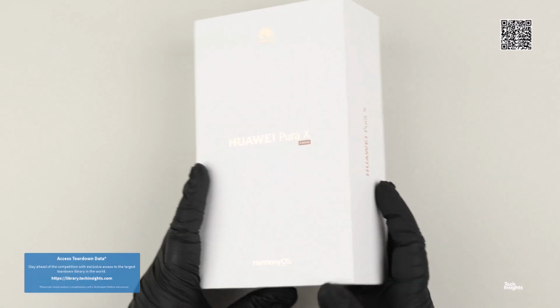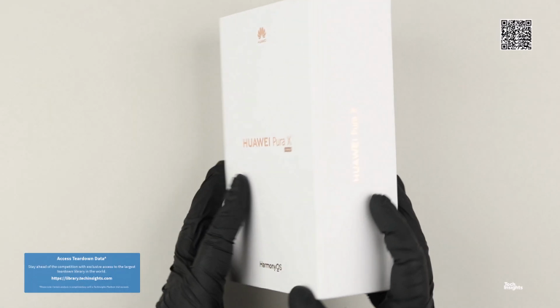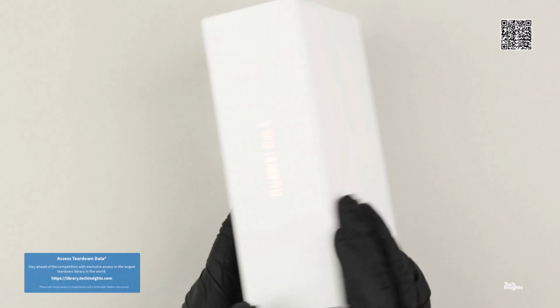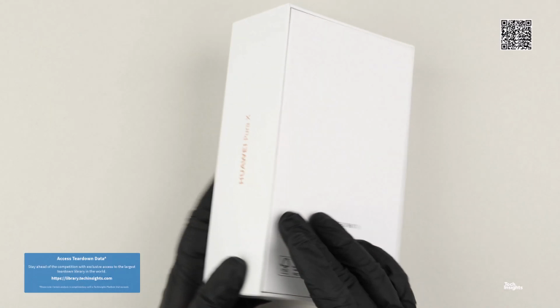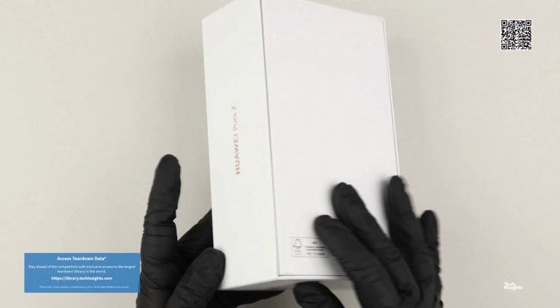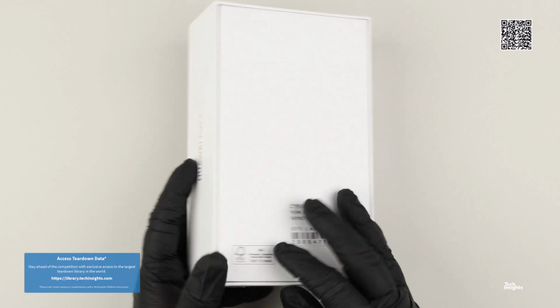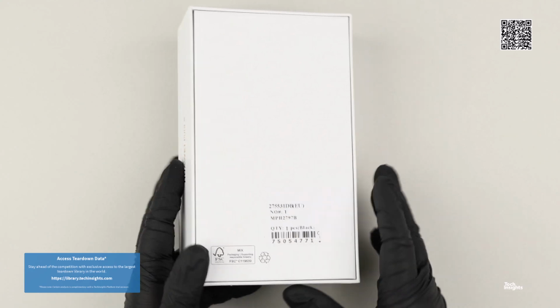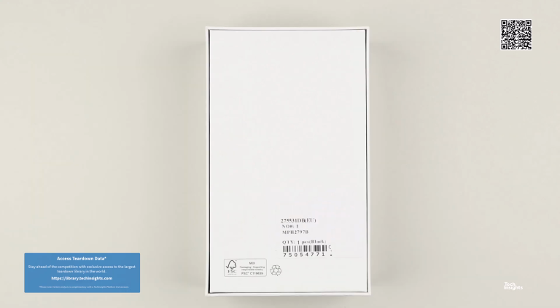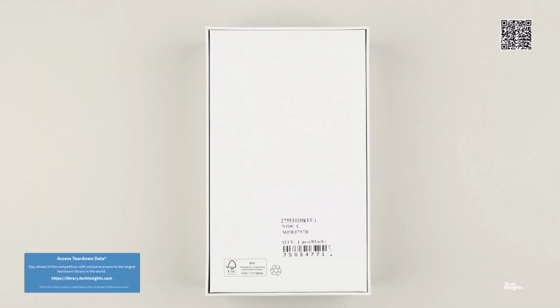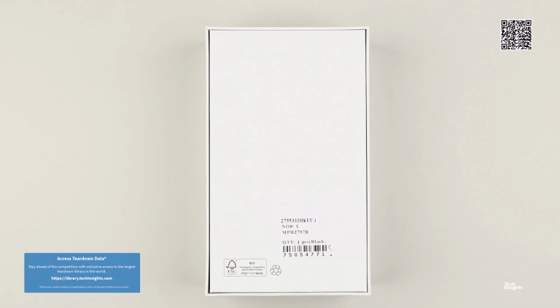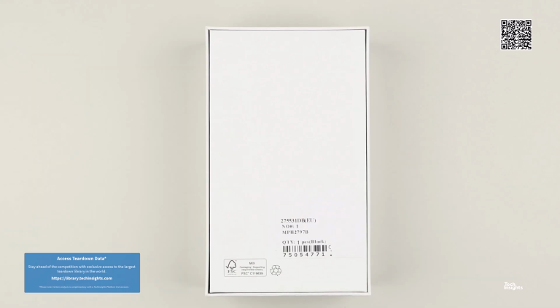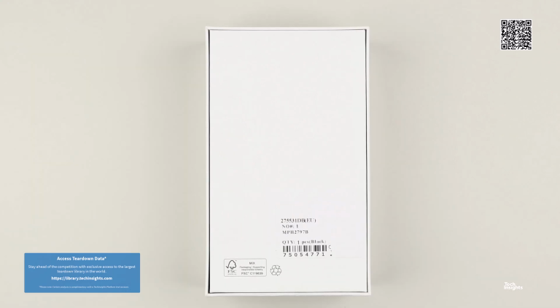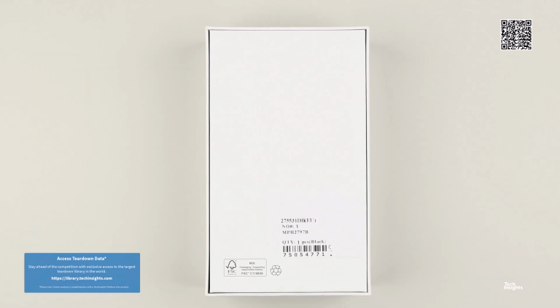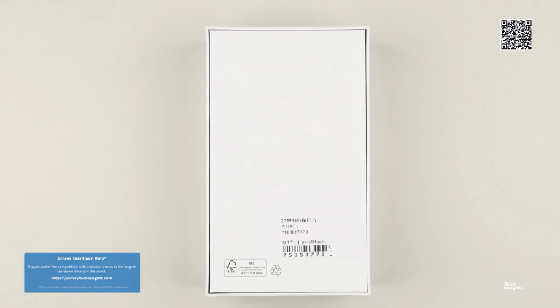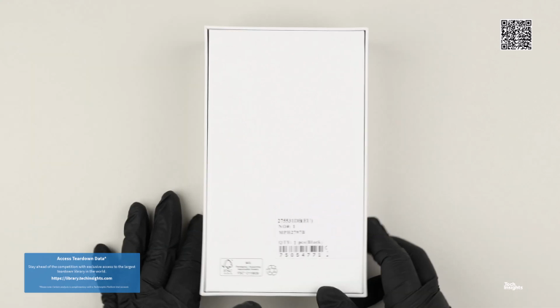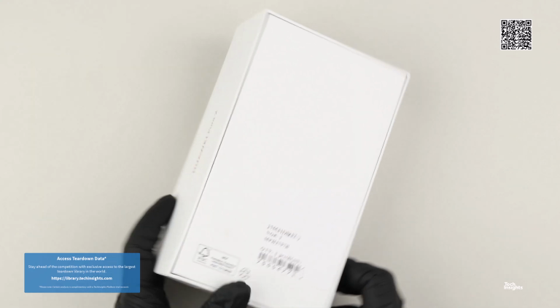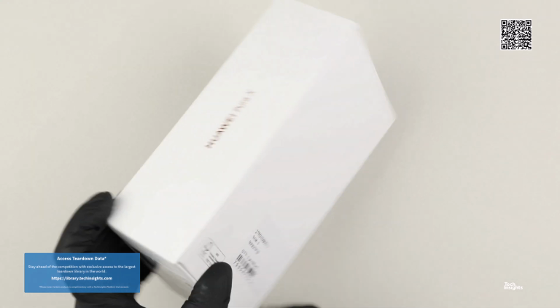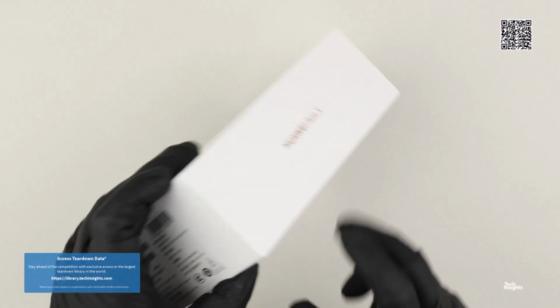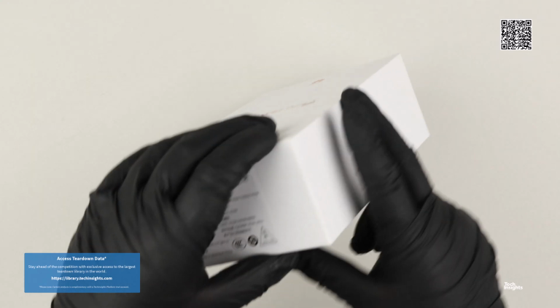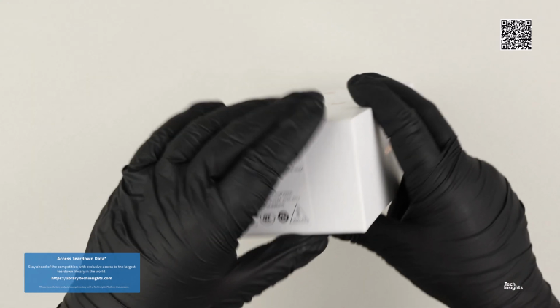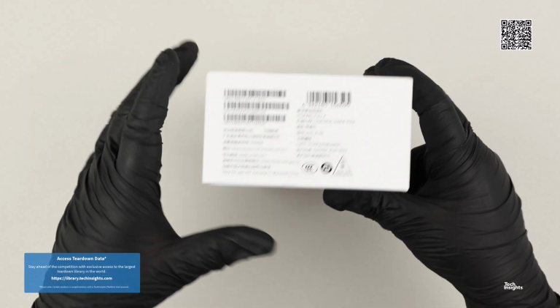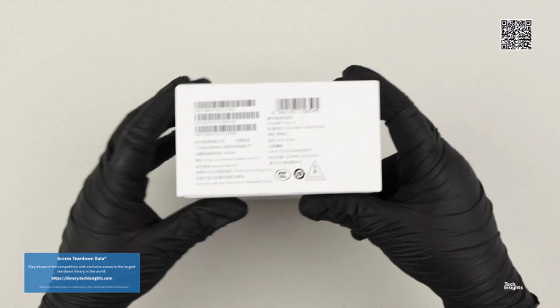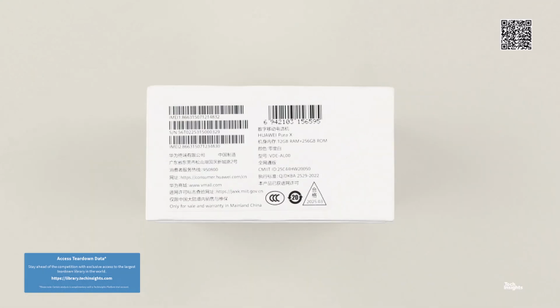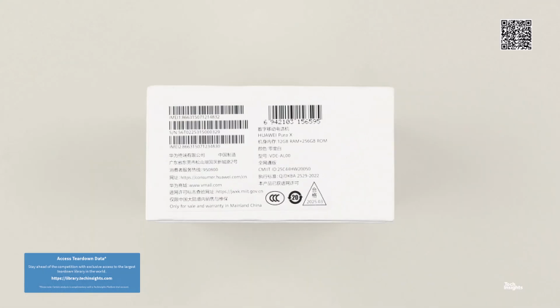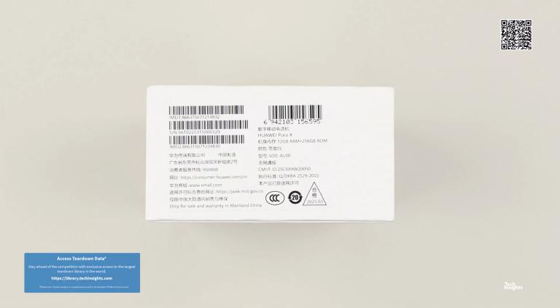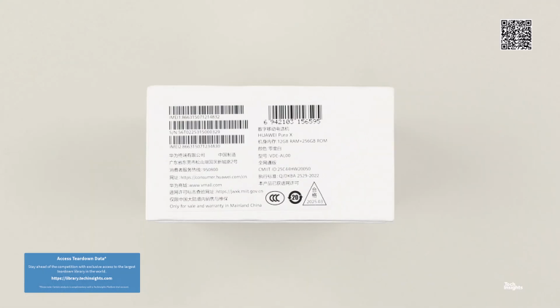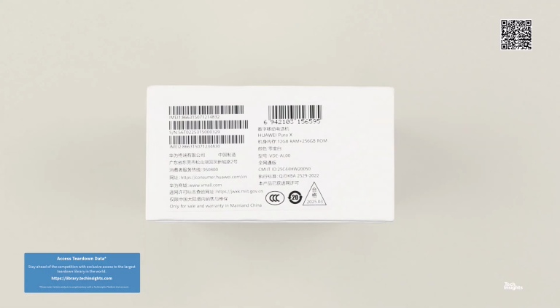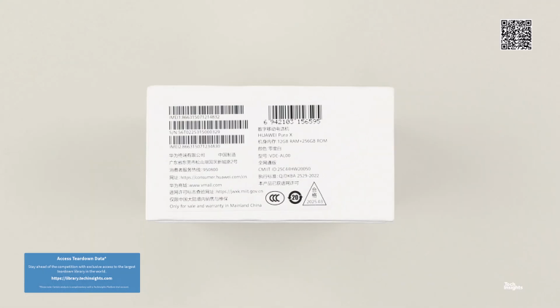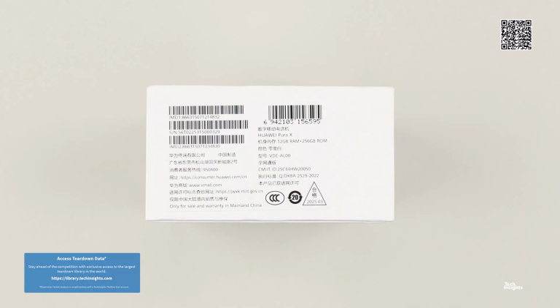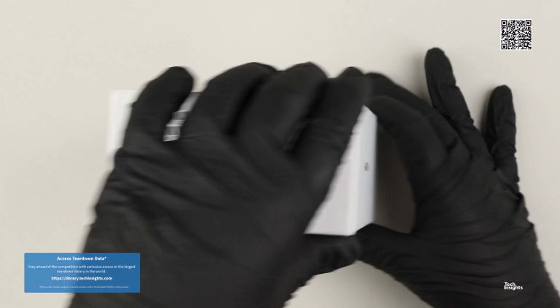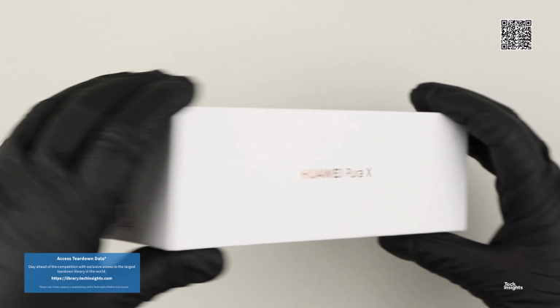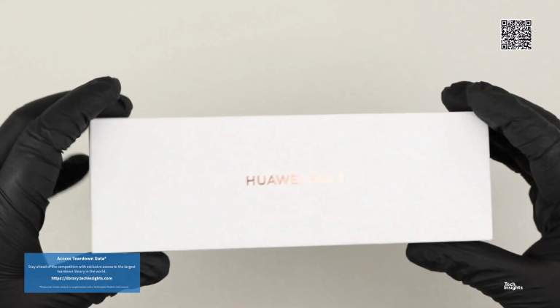Hello and thank you for joining us for the Huawei Purex Teardown Video, part of Tech Insights' Teardown Video series.